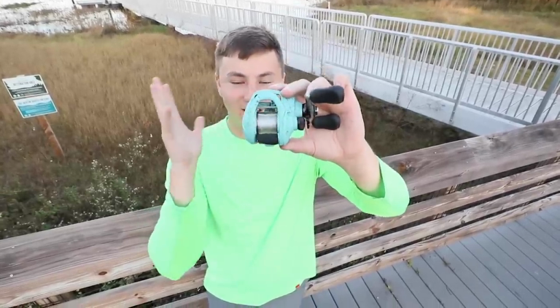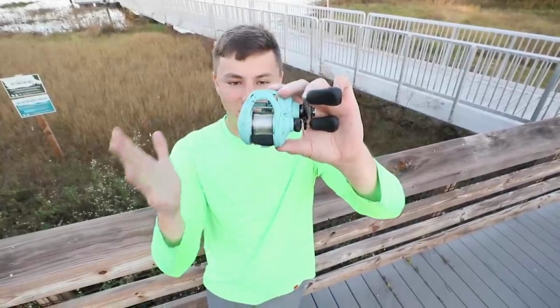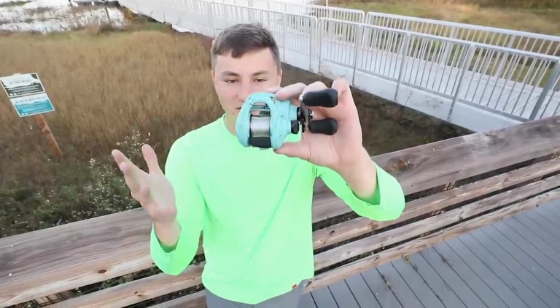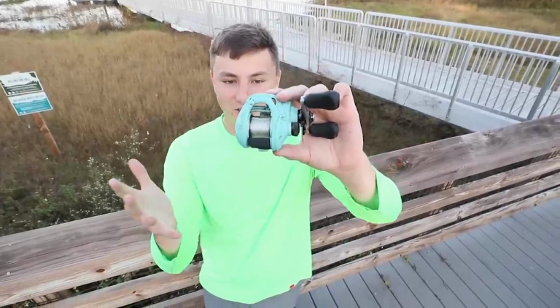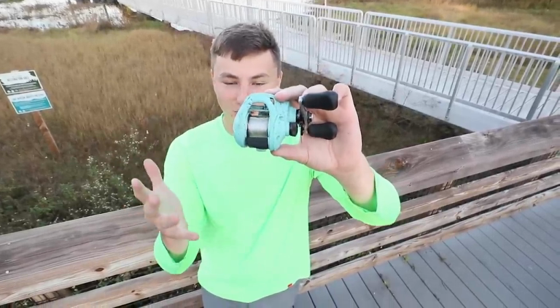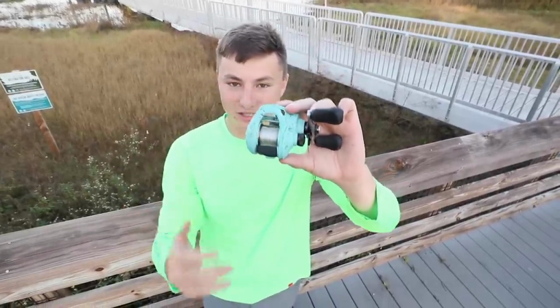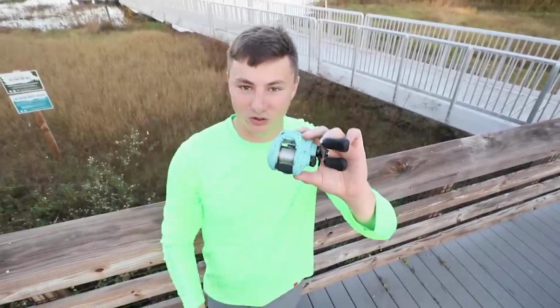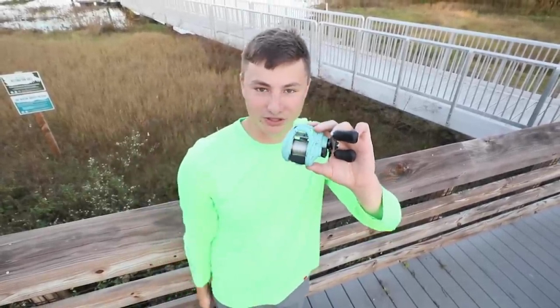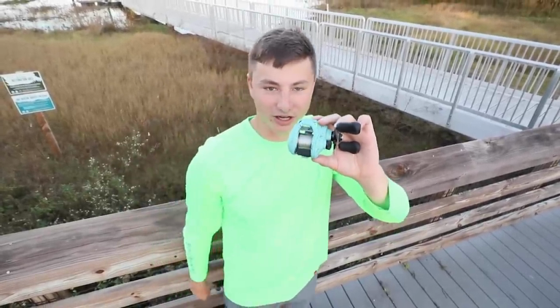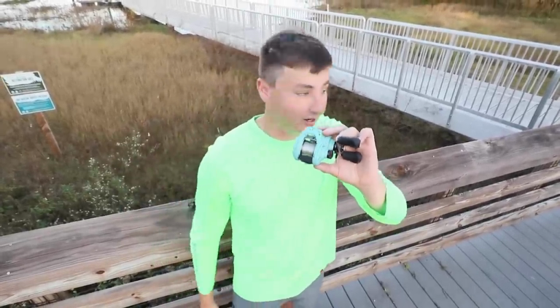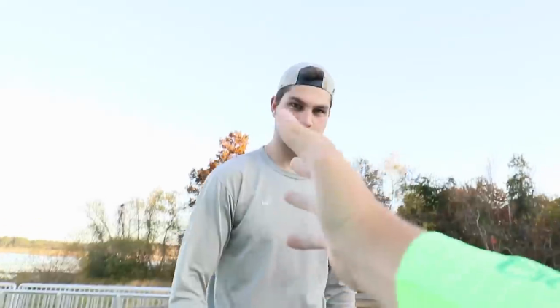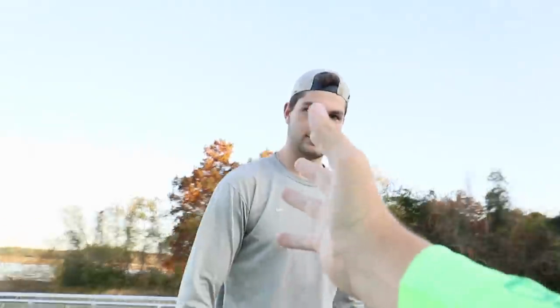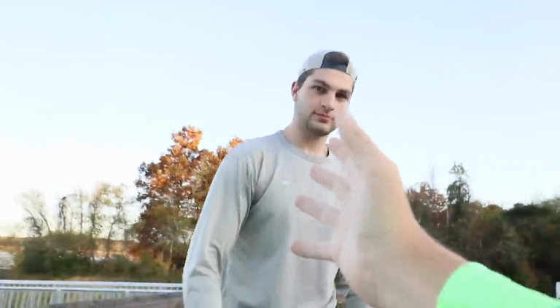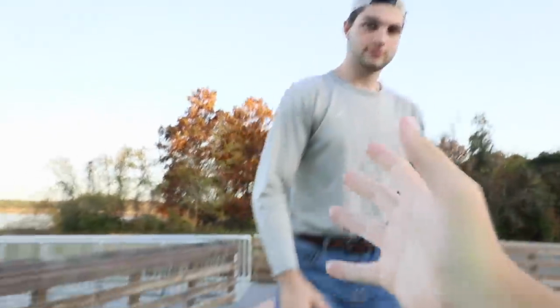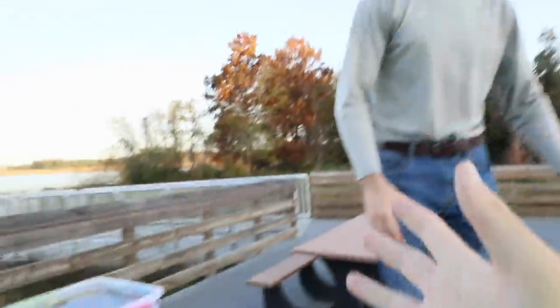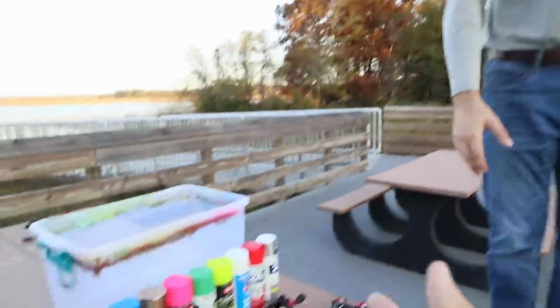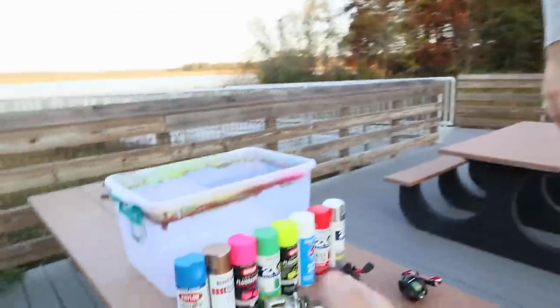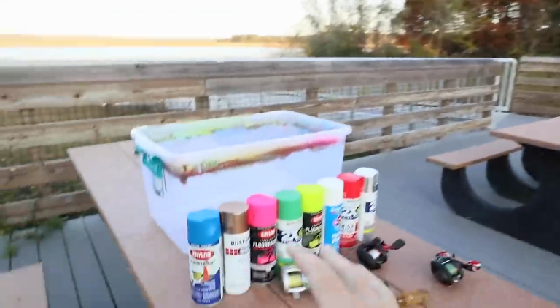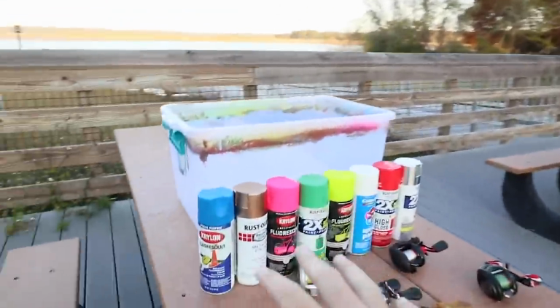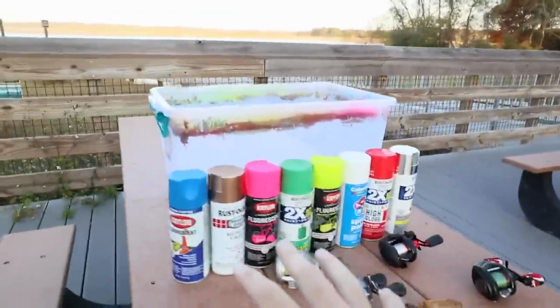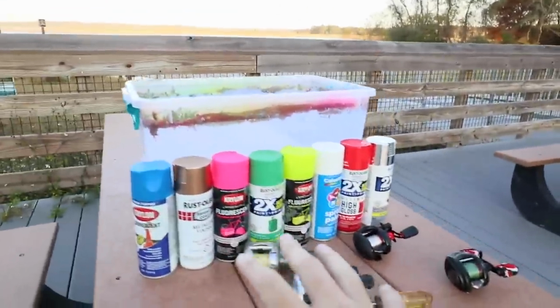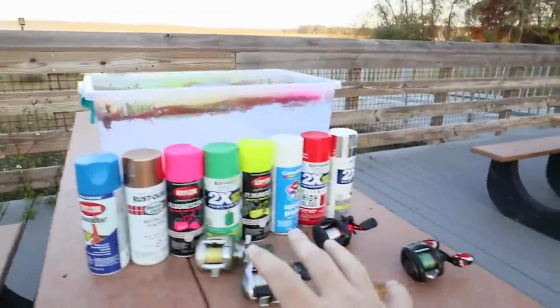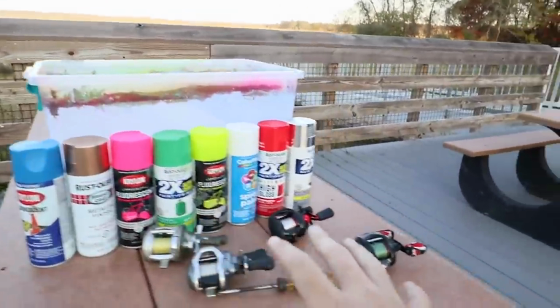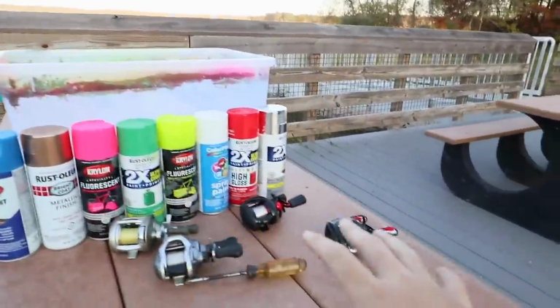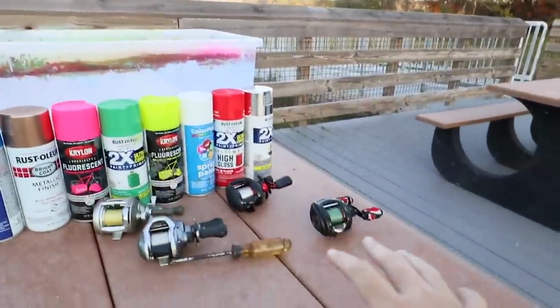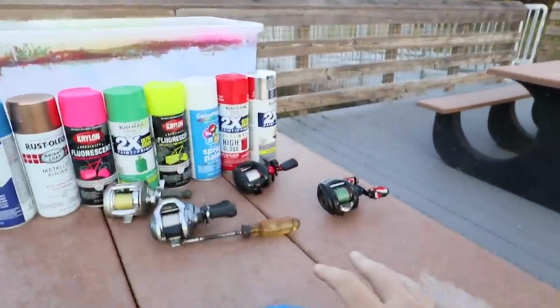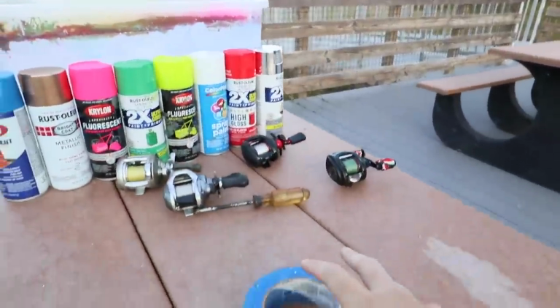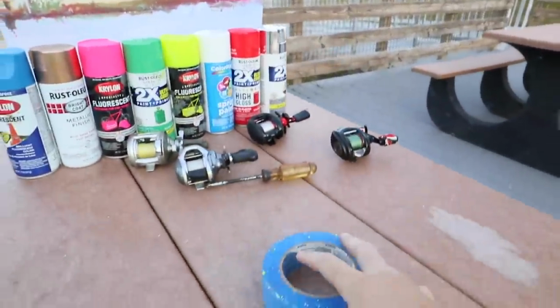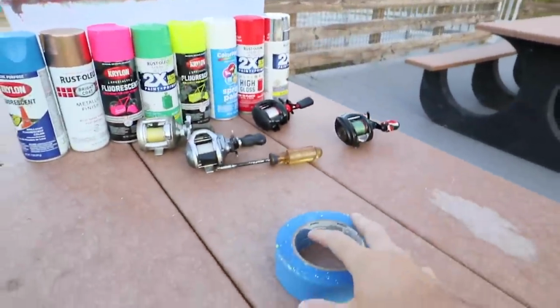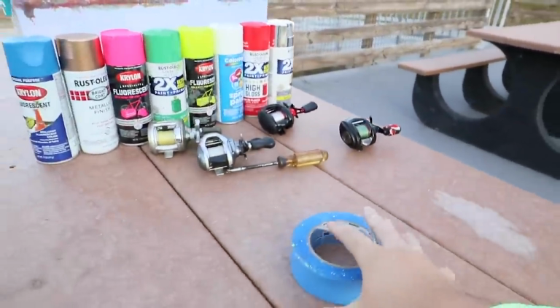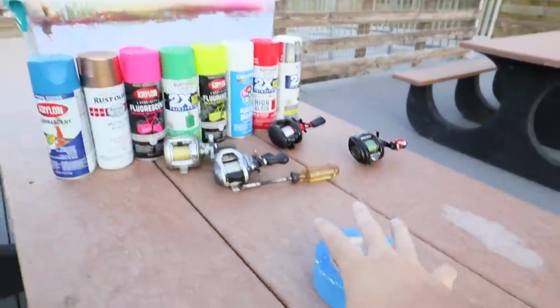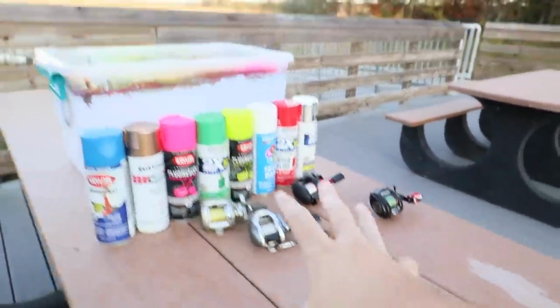All right Mason, we've got everything we need for hydro dipping here. First we need our water.